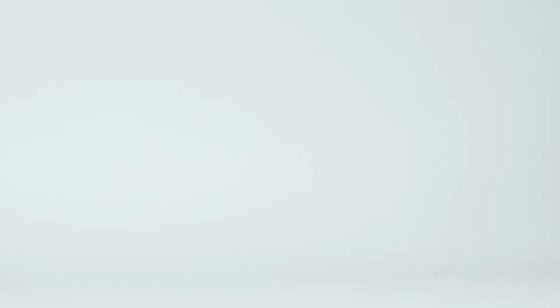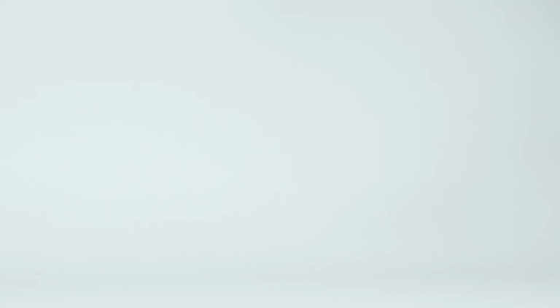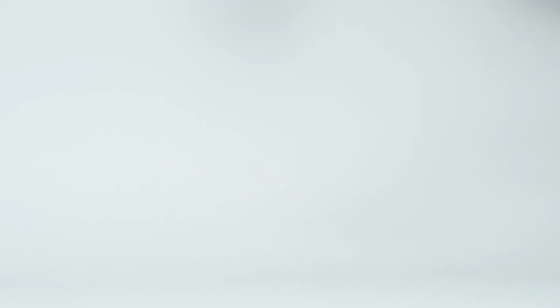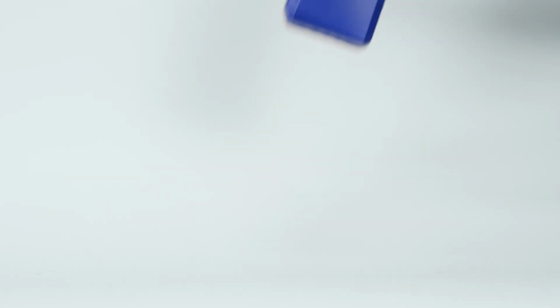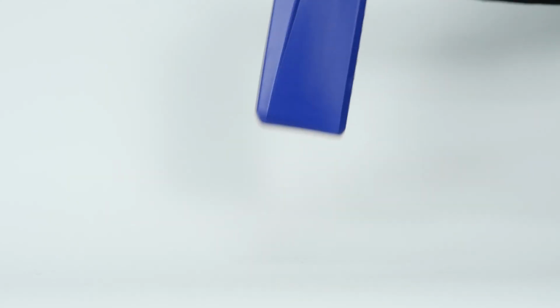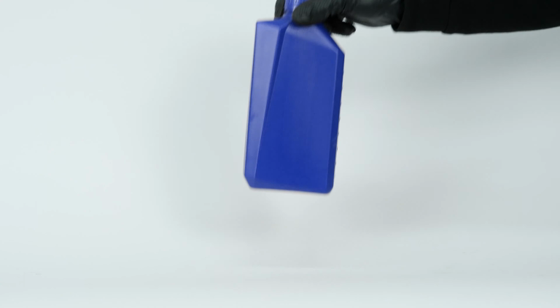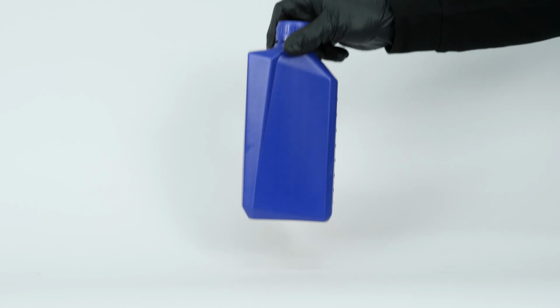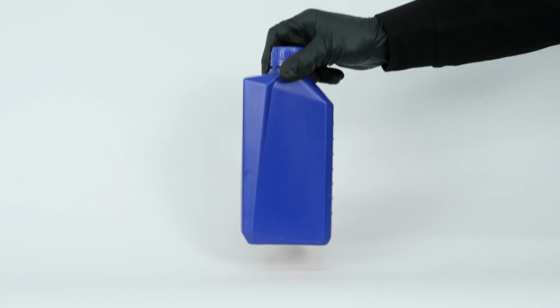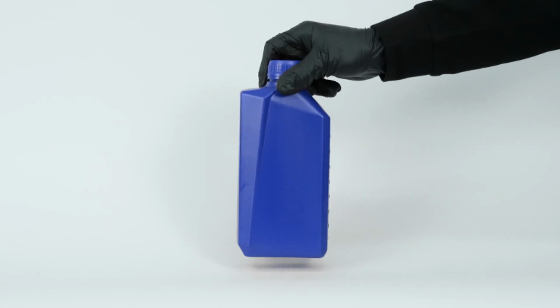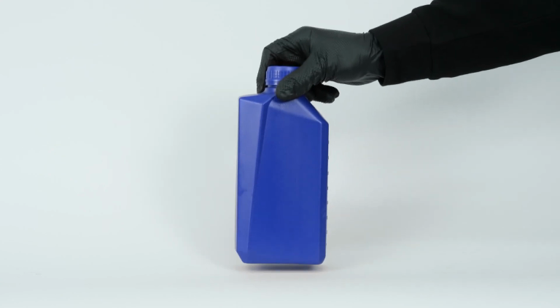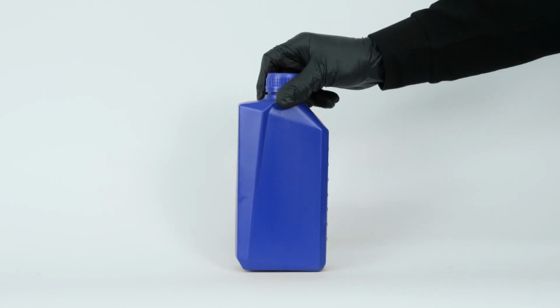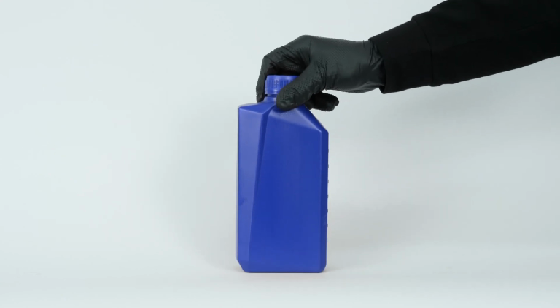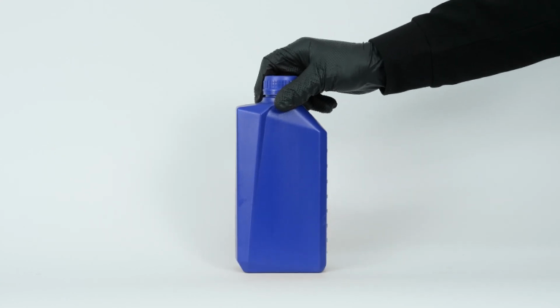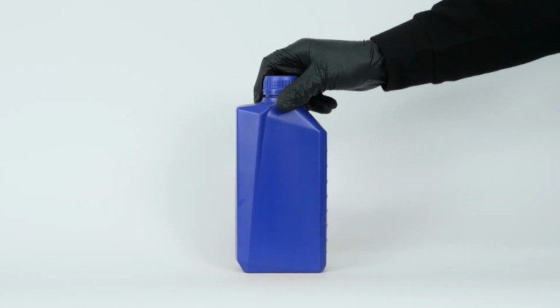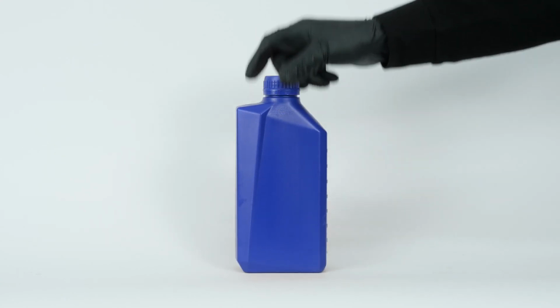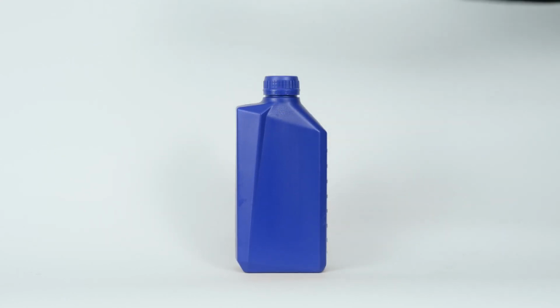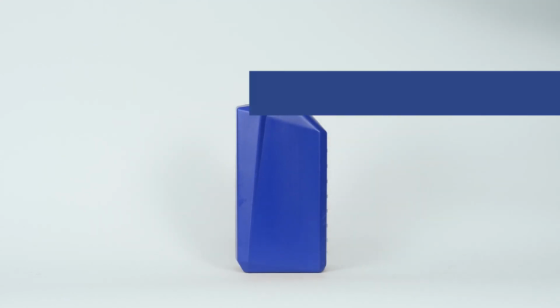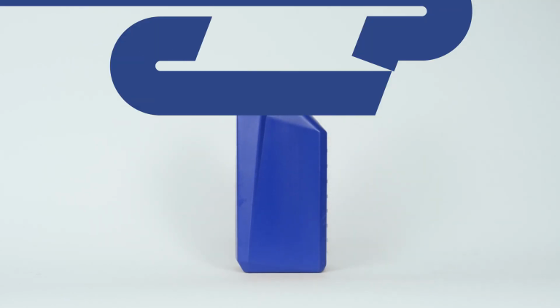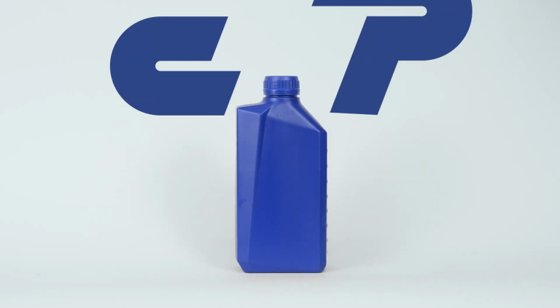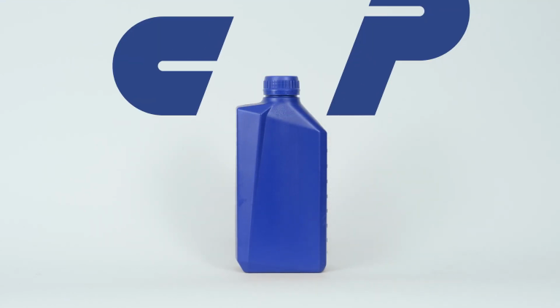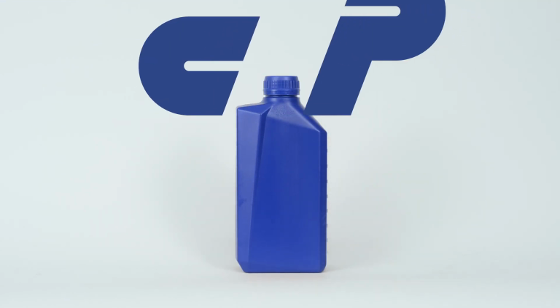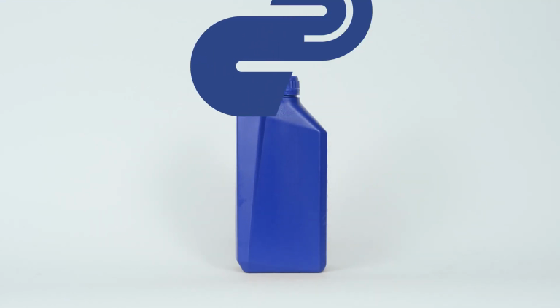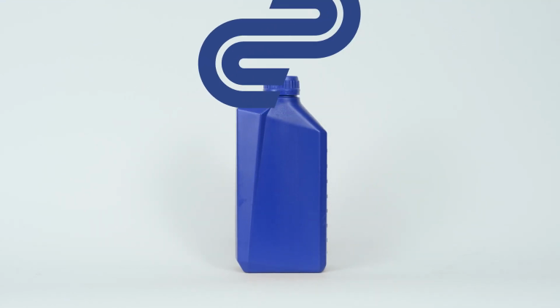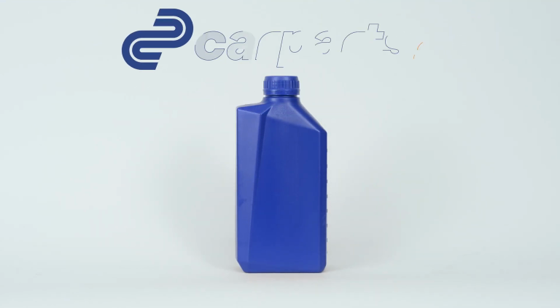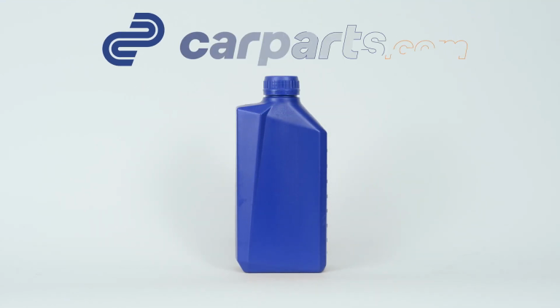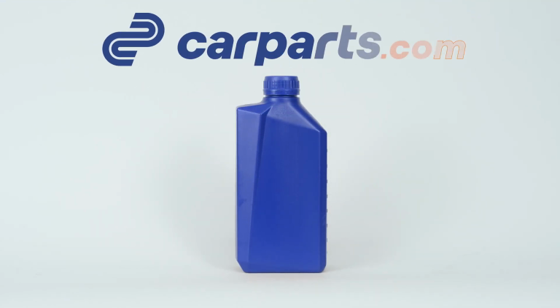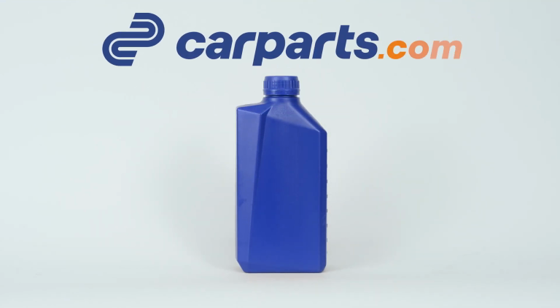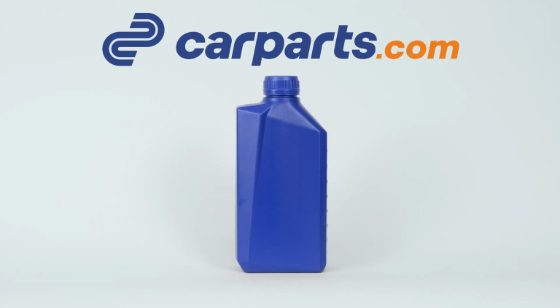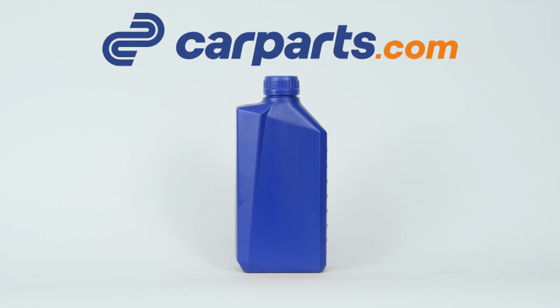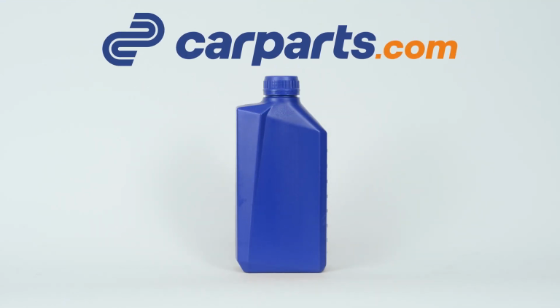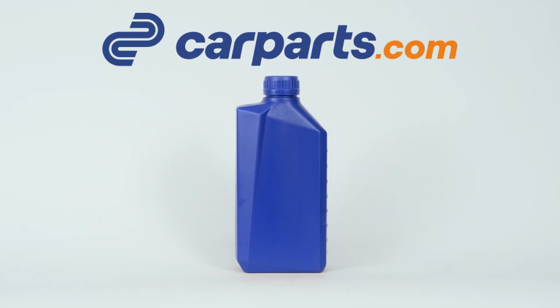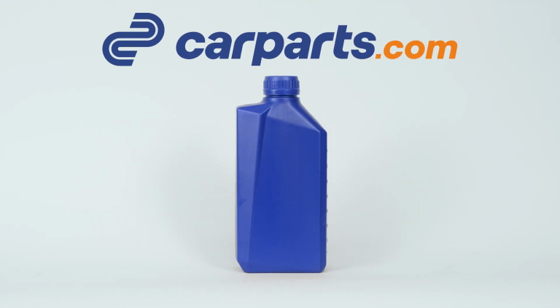You can order the differential fluid used in the video on the carparts.com website via the link in the description.